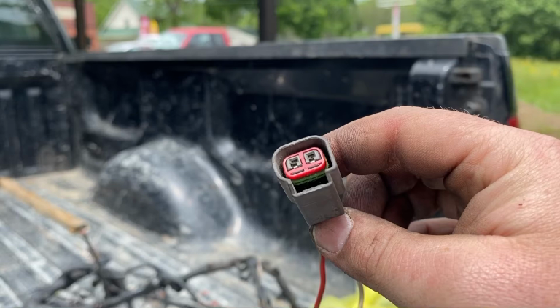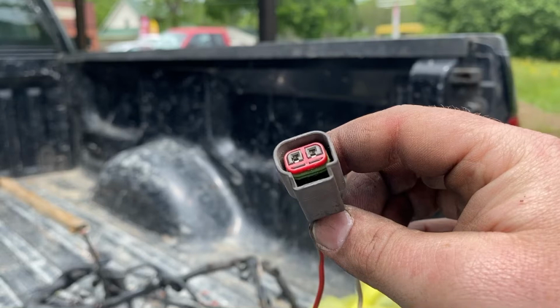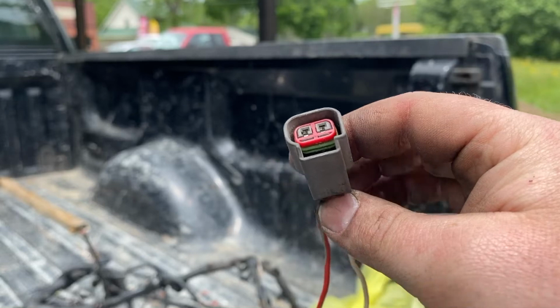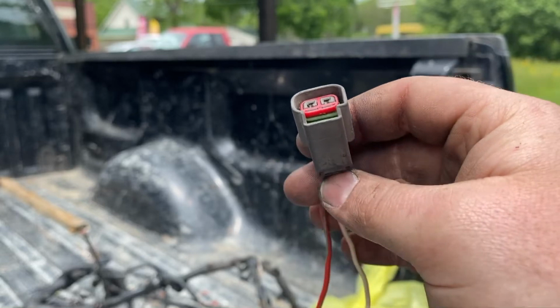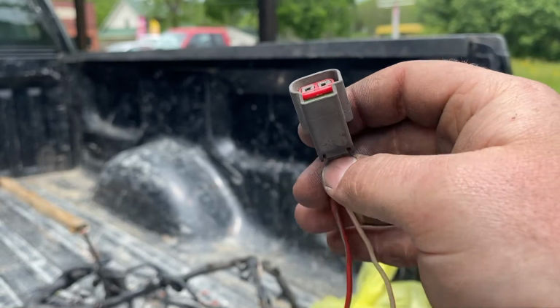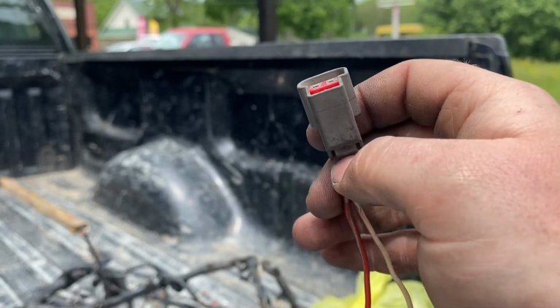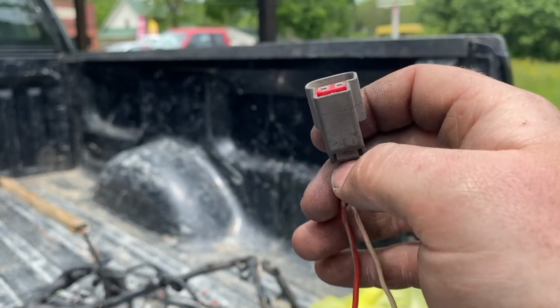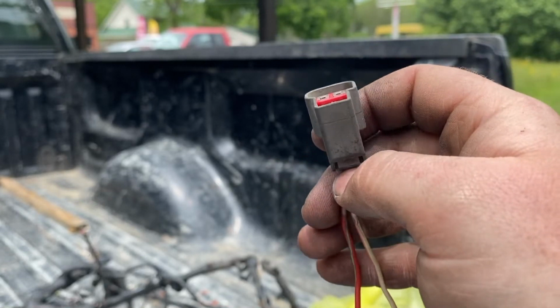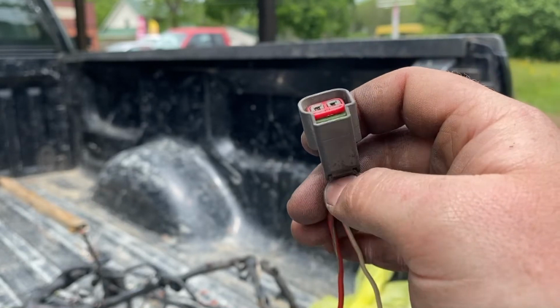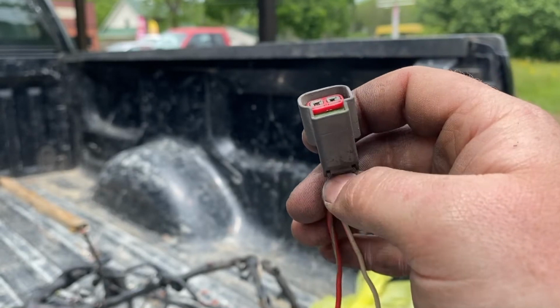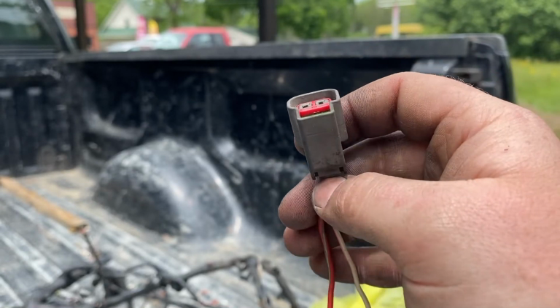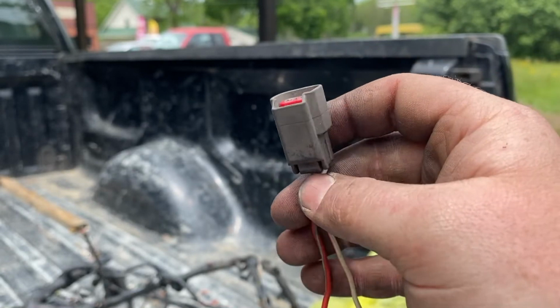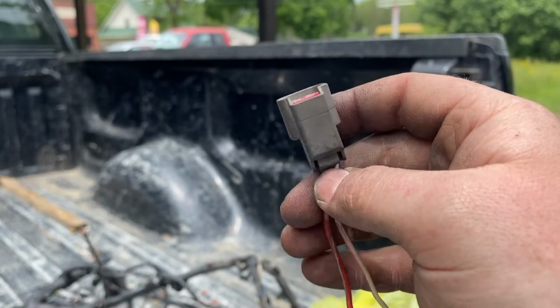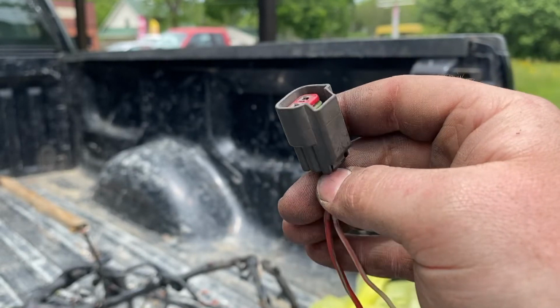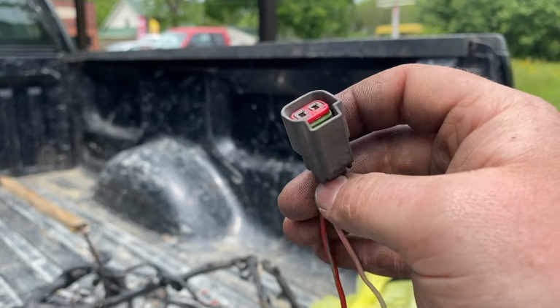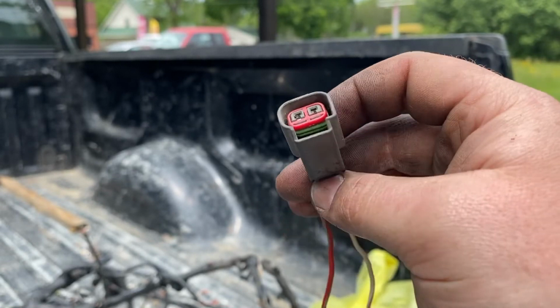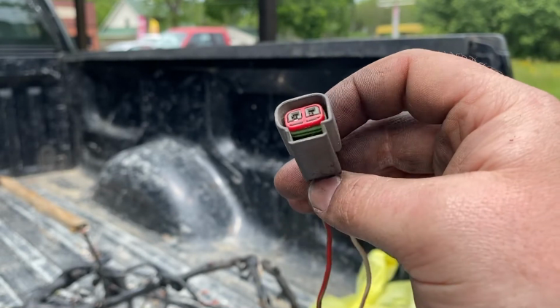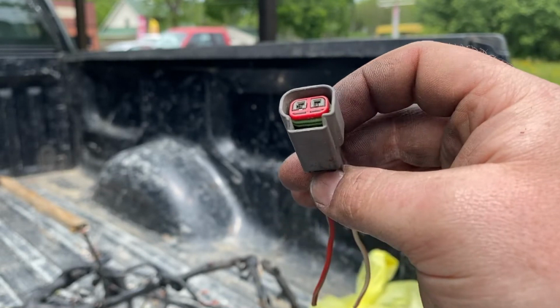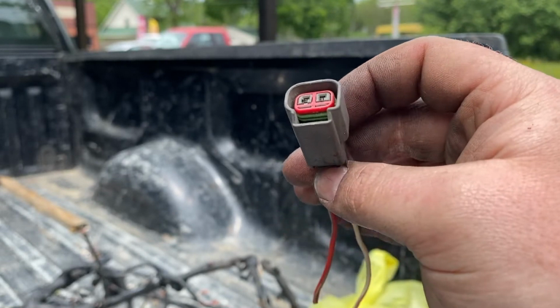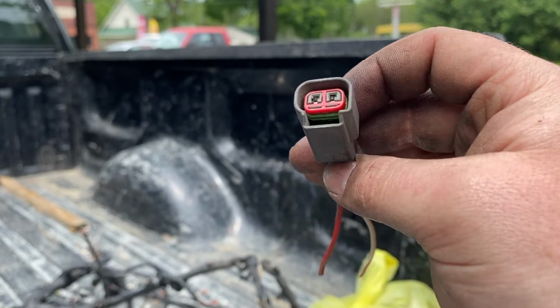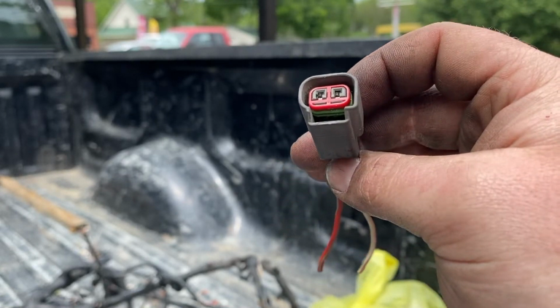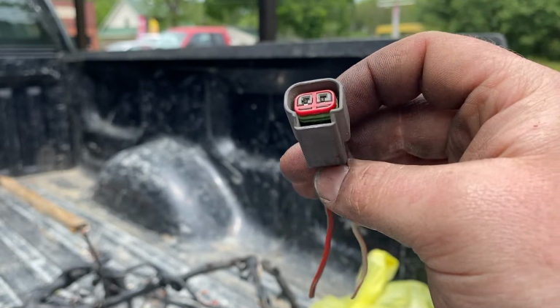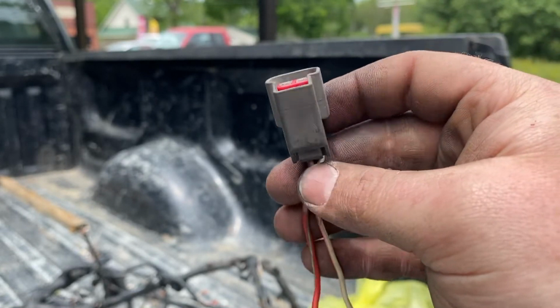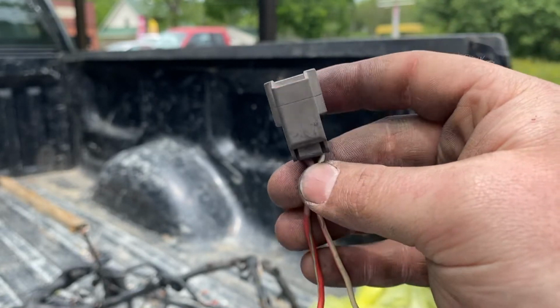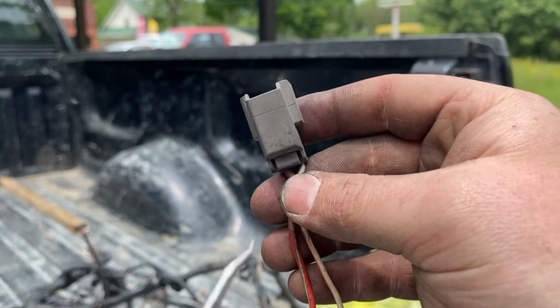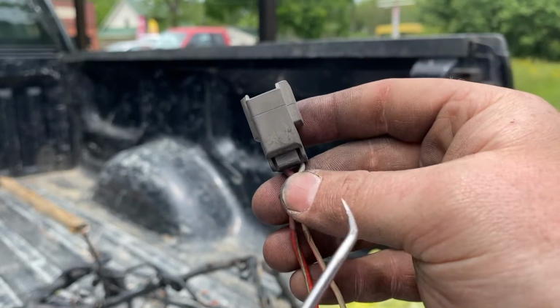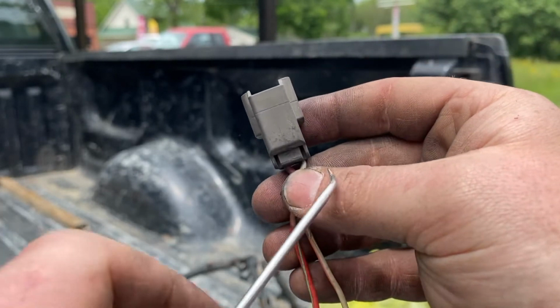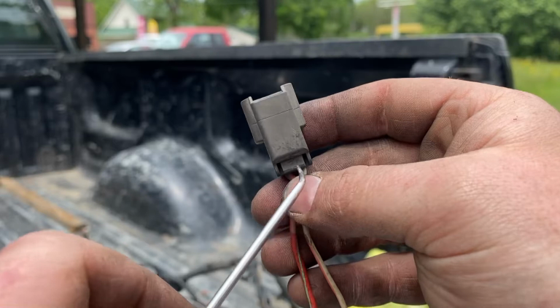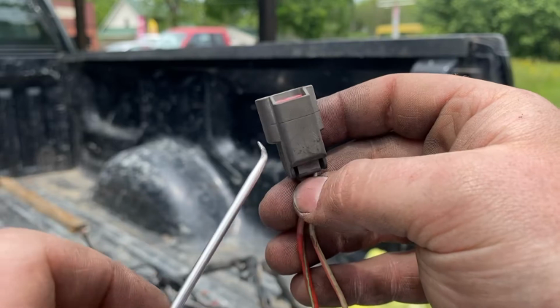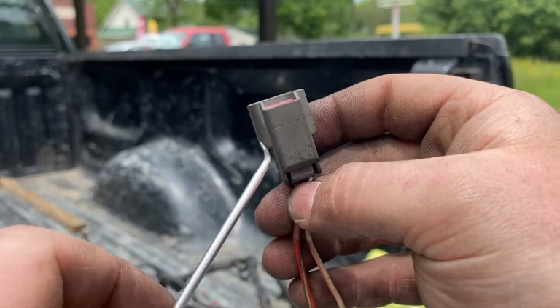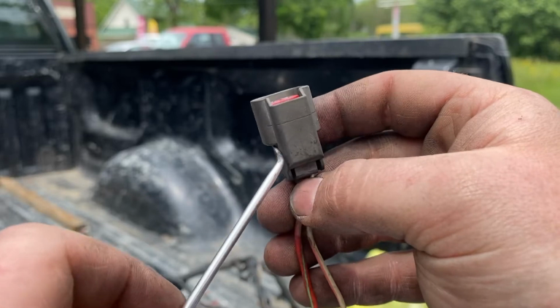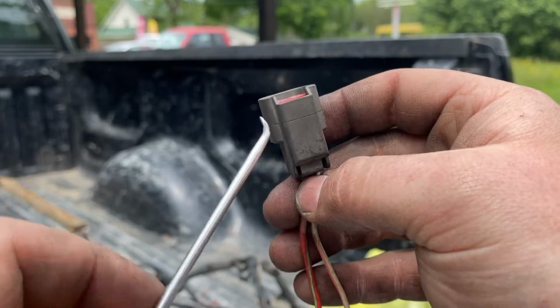Okay, short, sweet, and simple — because you're already pissed off if you're searching this. How to D-pin a connector.